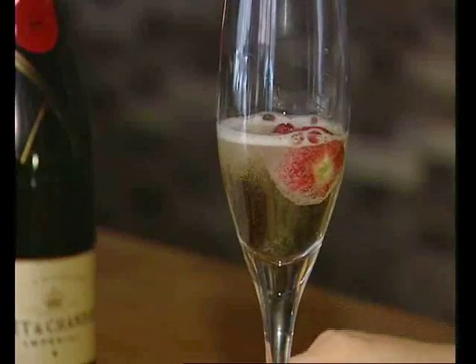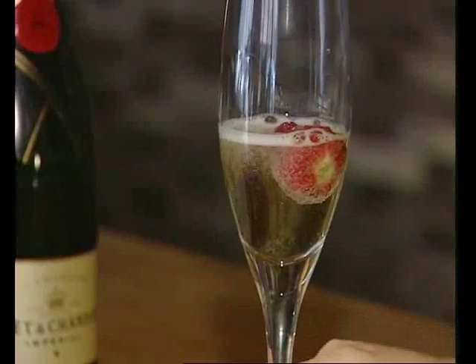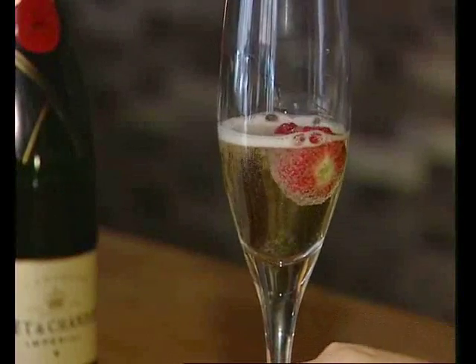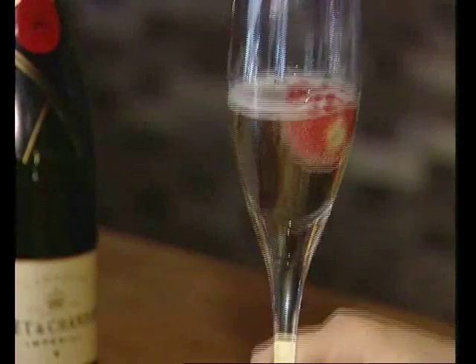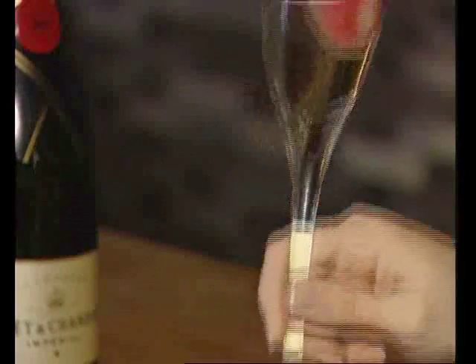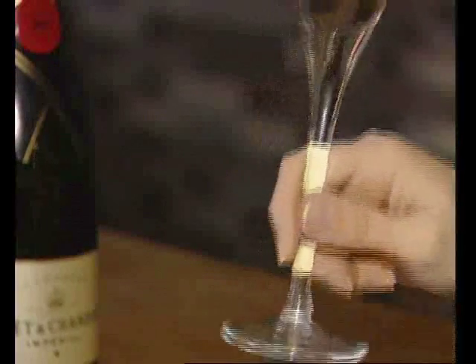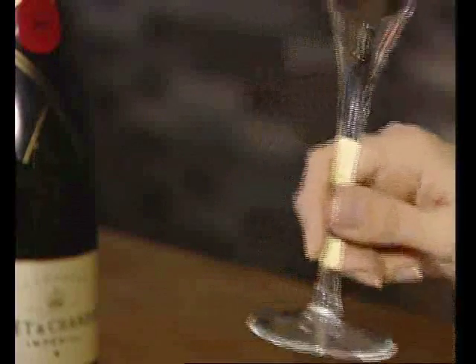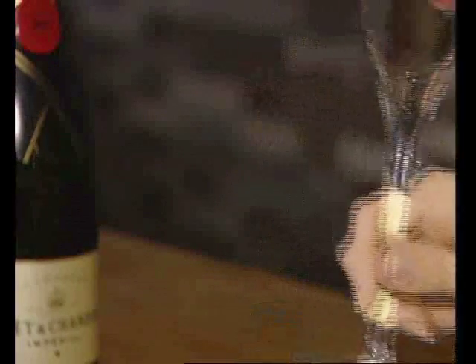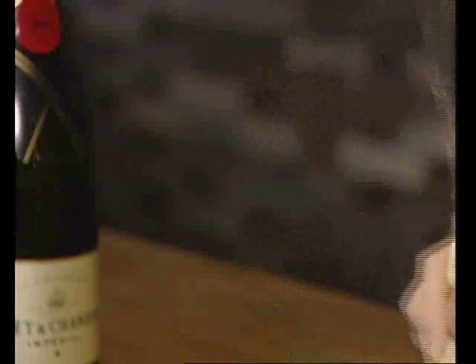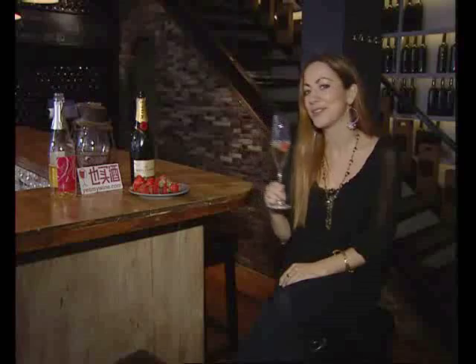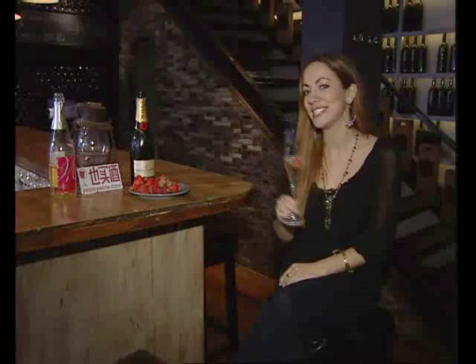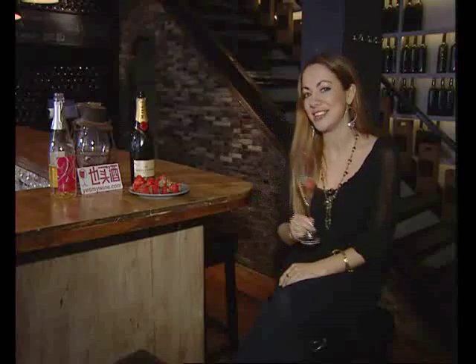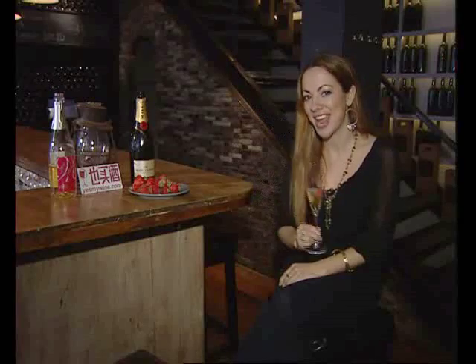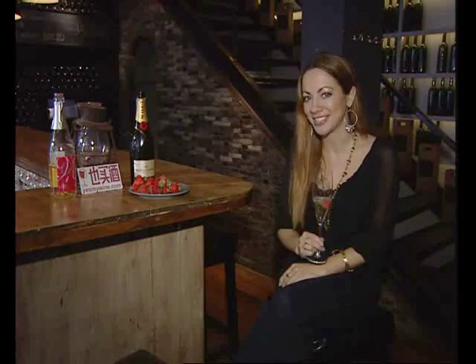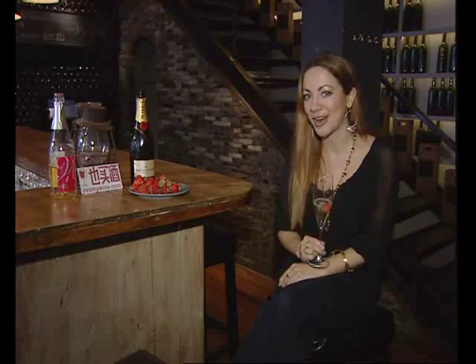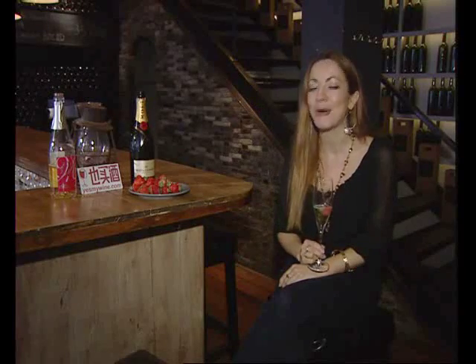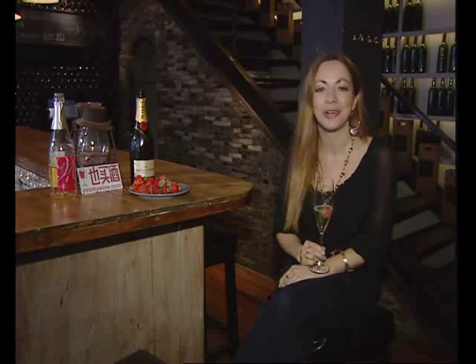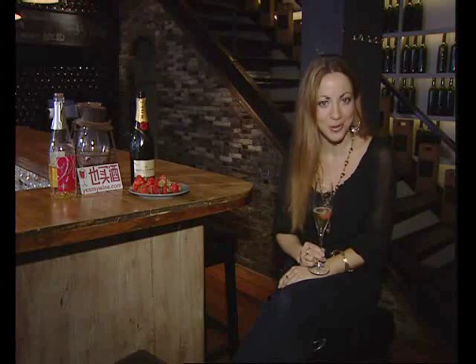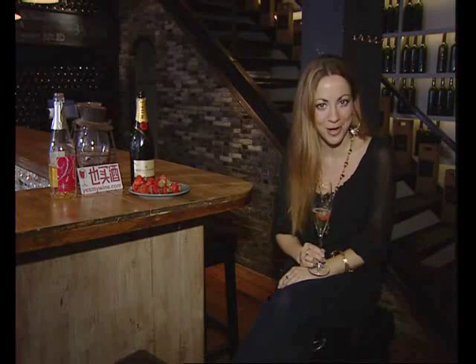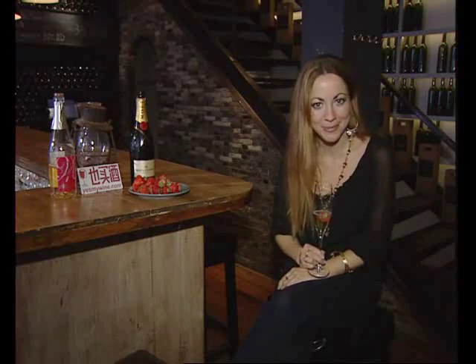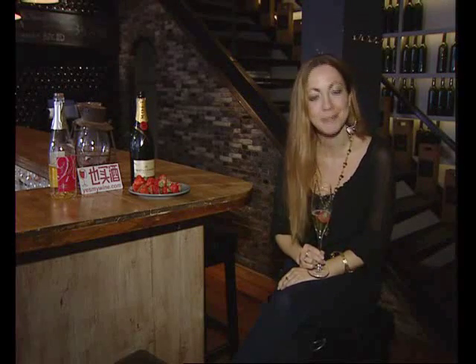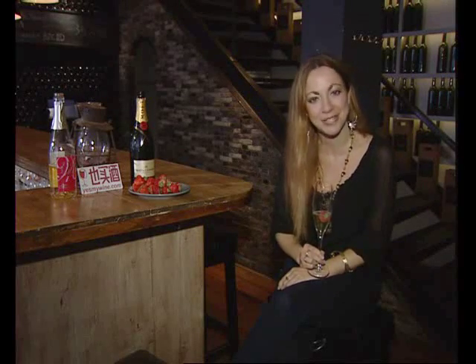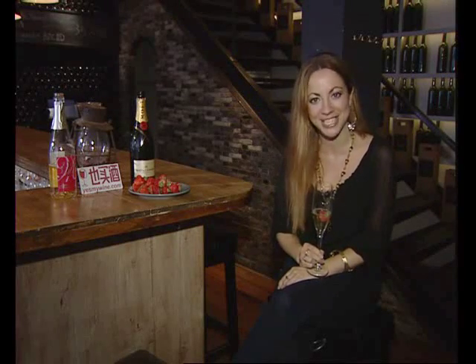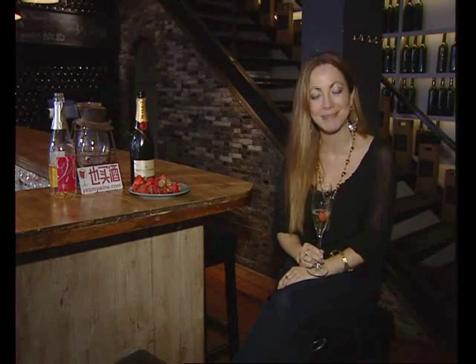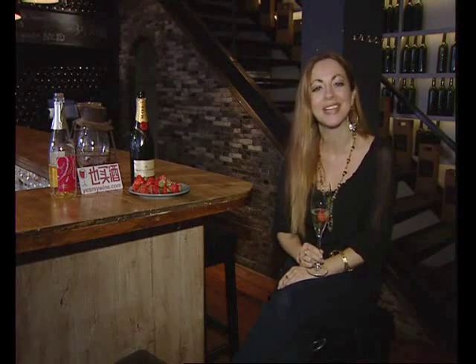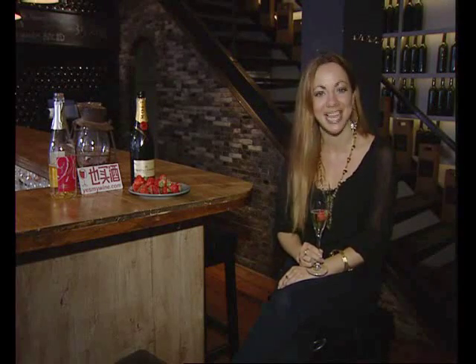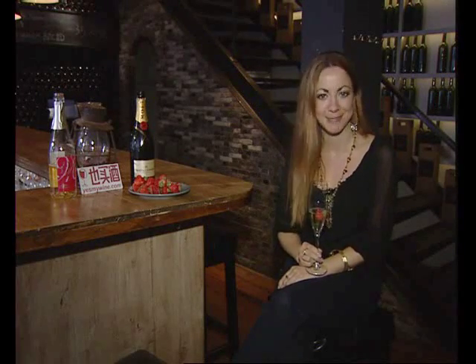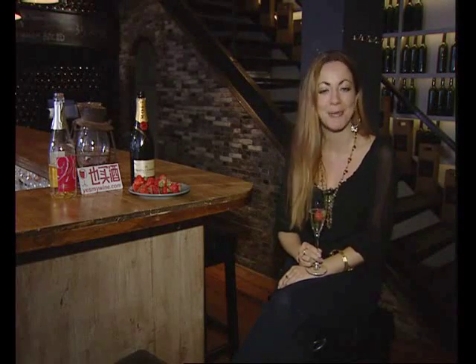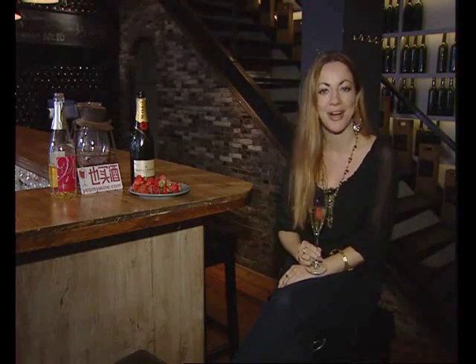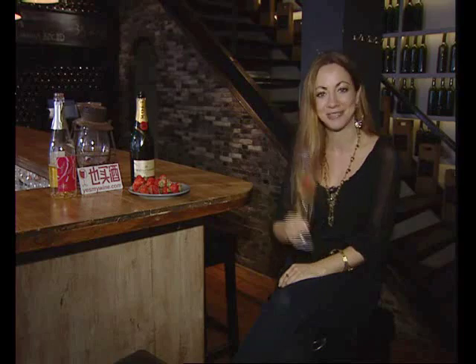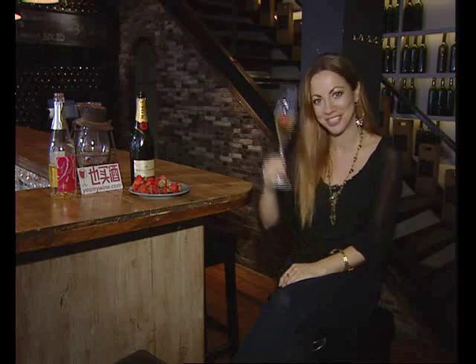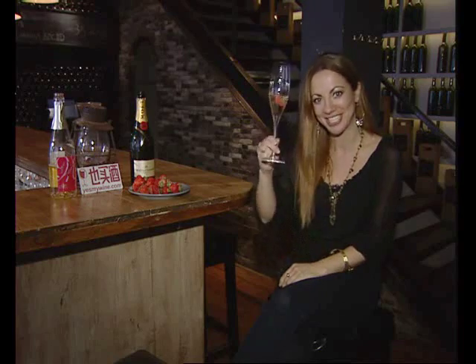Thanks for watching today, and I look forward to seeing you next time on Go Great, sponsored by Yes My Wine. Cheers.